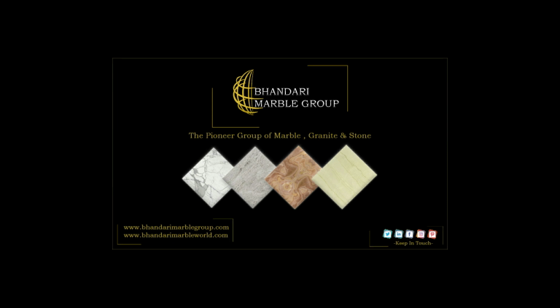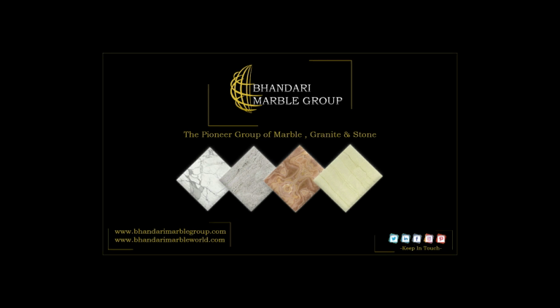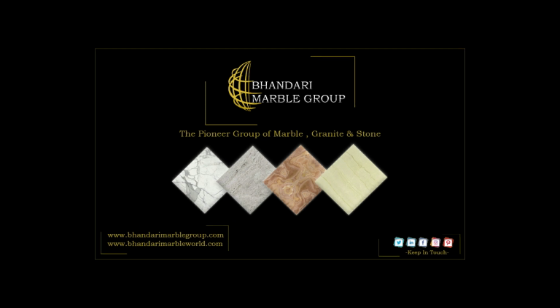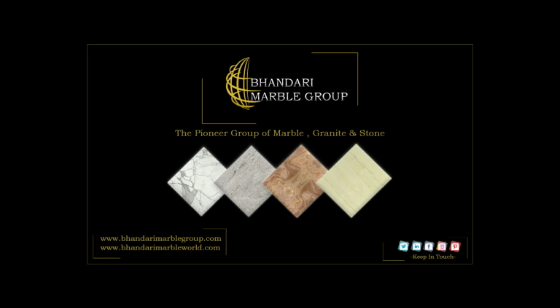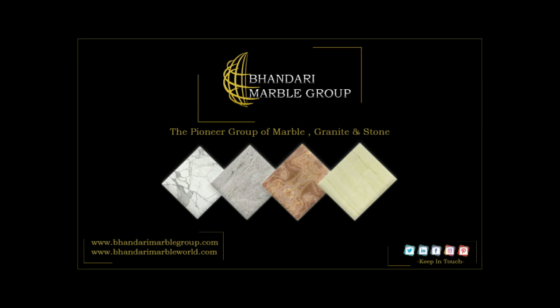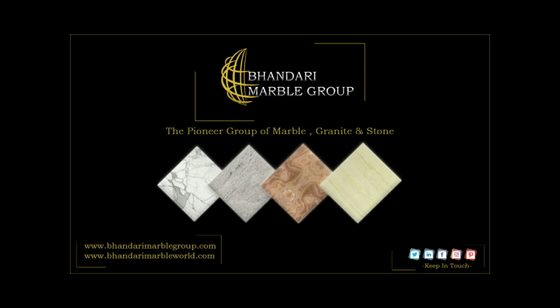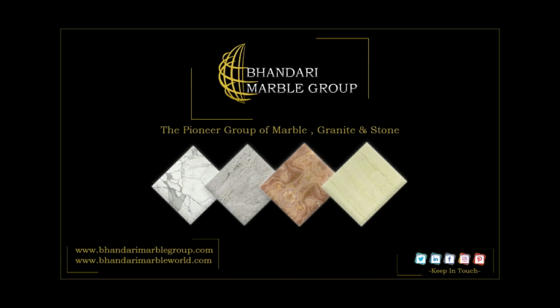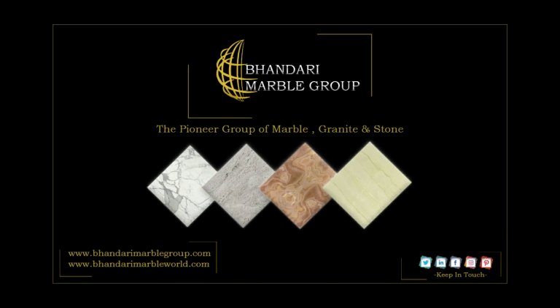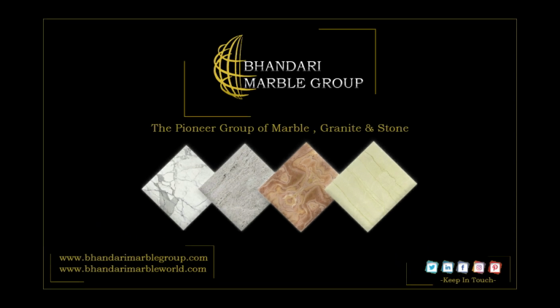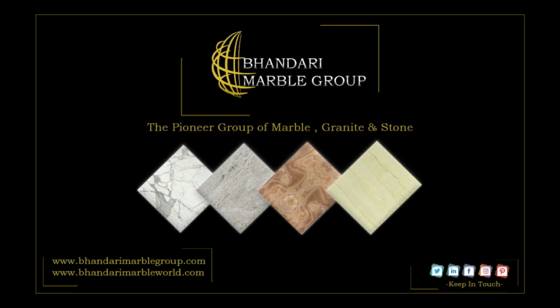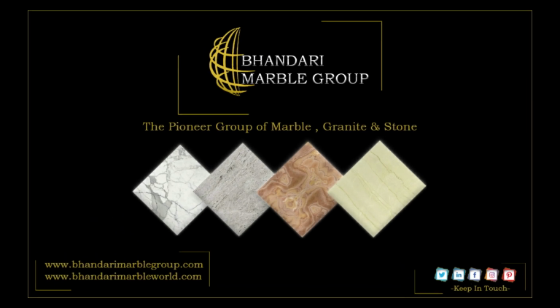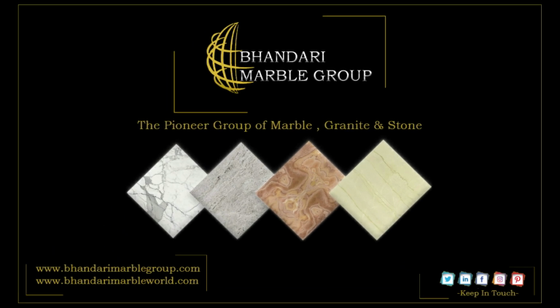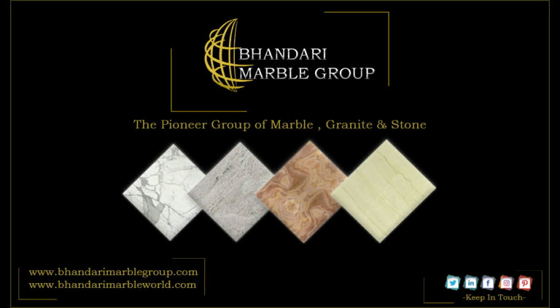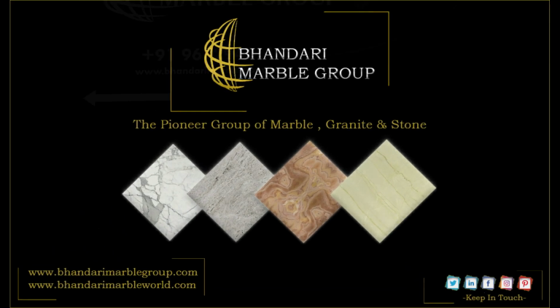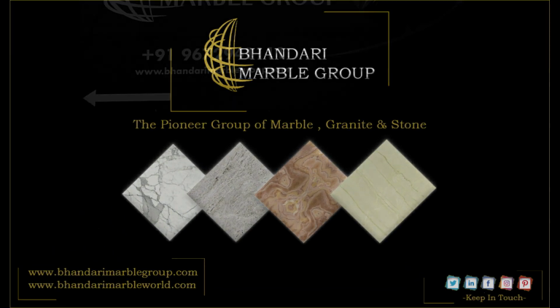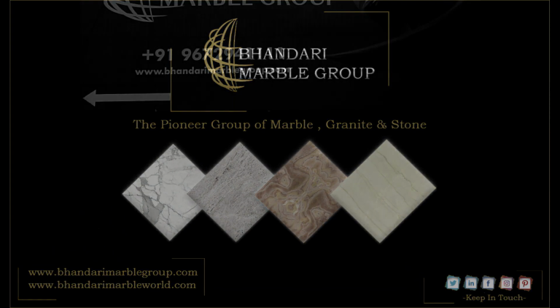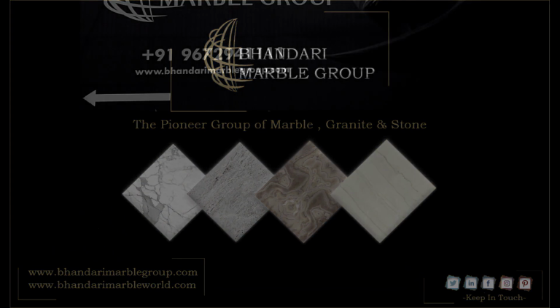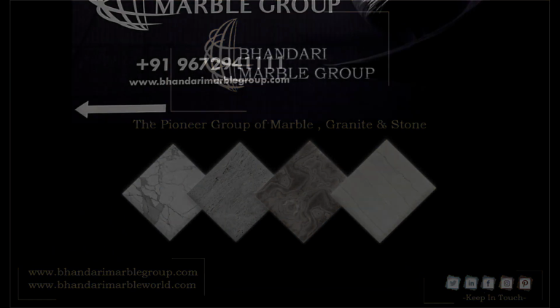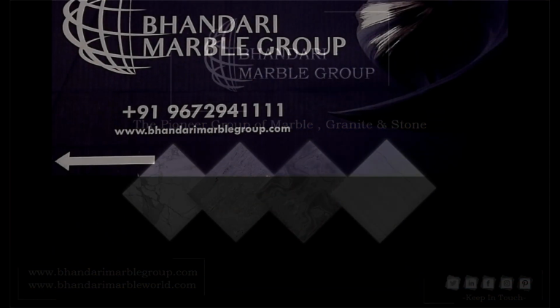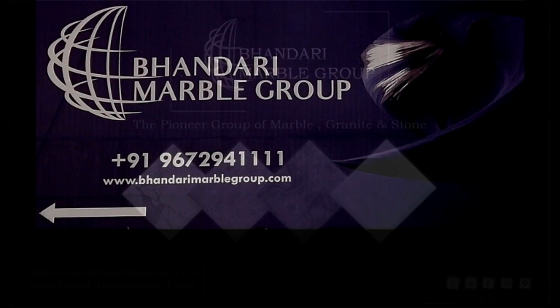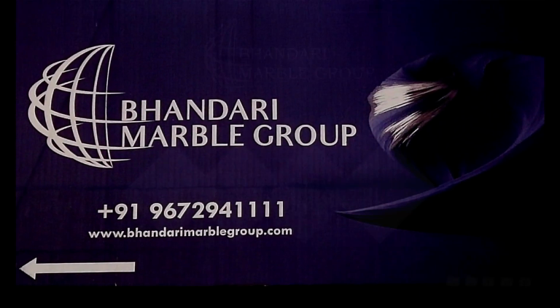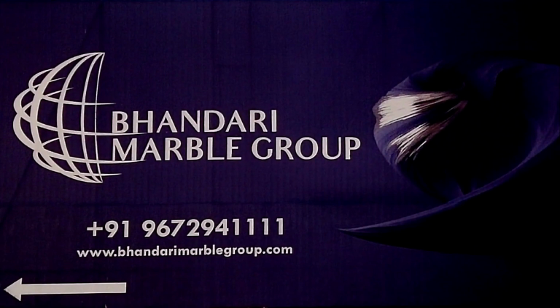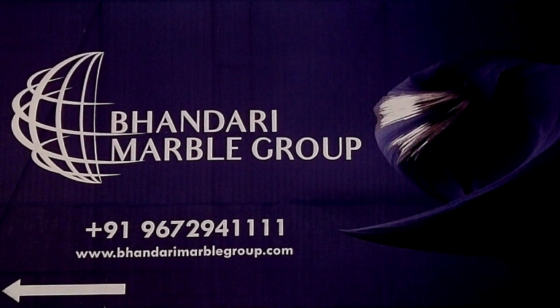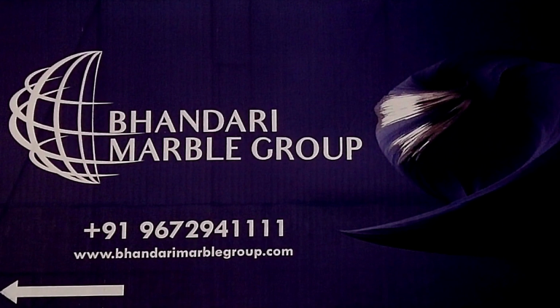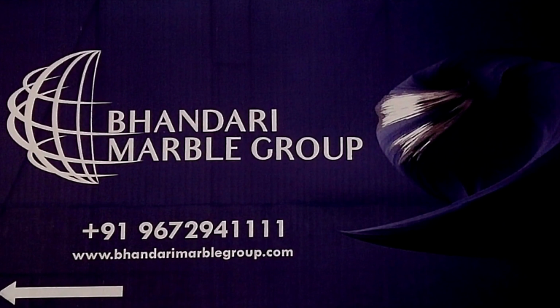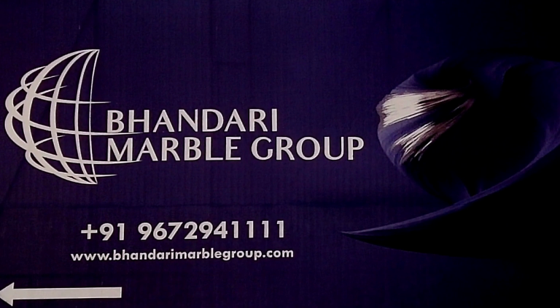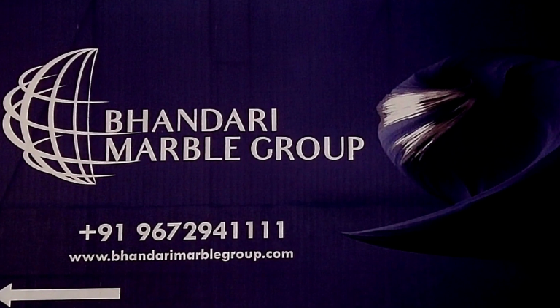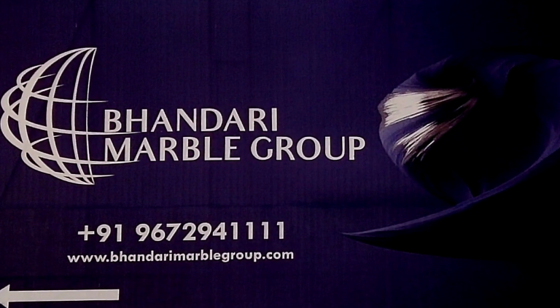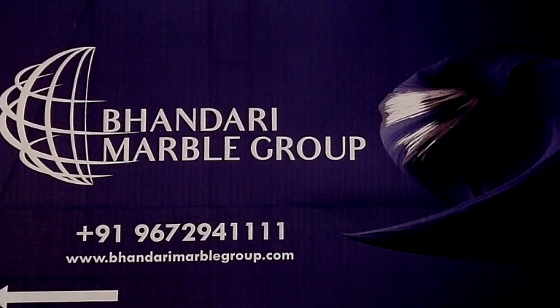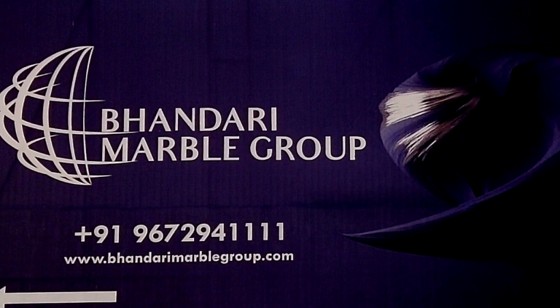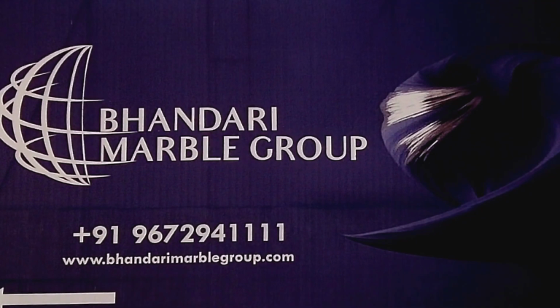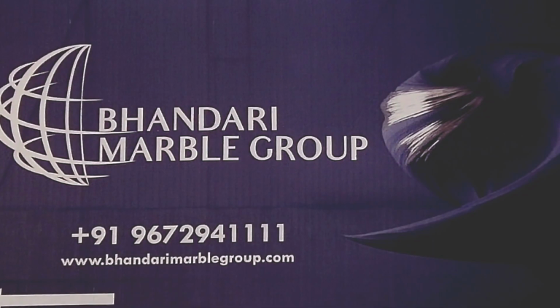Welcome to Bhandari Marble Group. Here we are presenting a new video on Precious Stone.